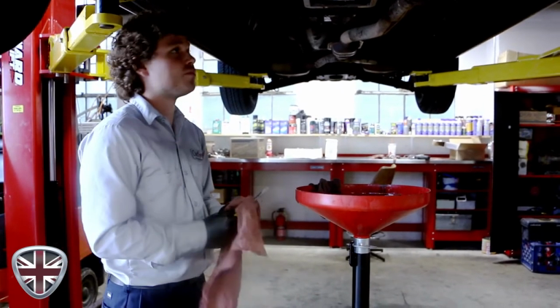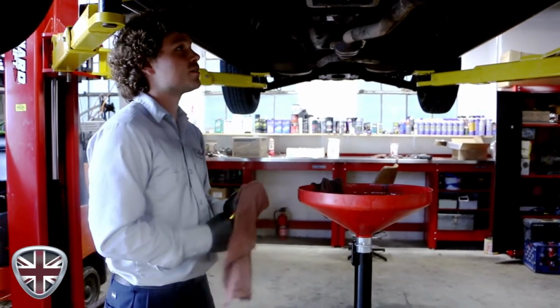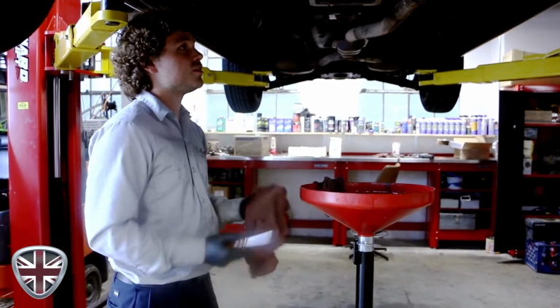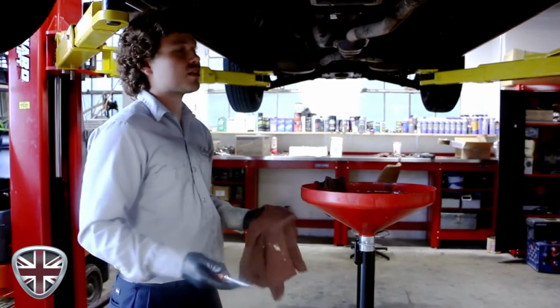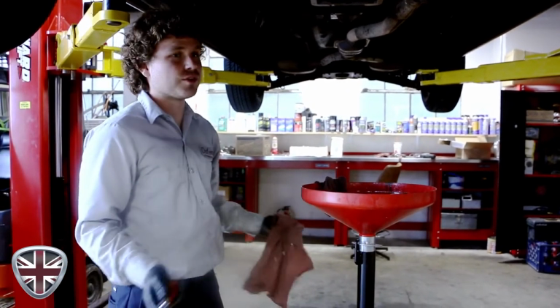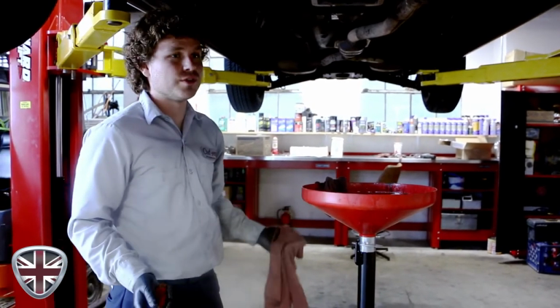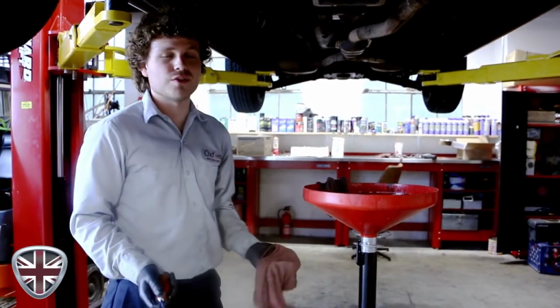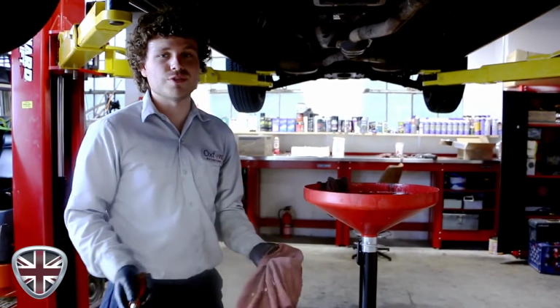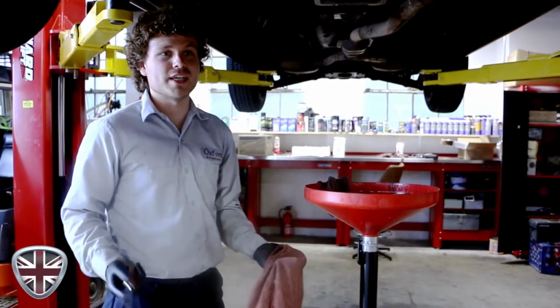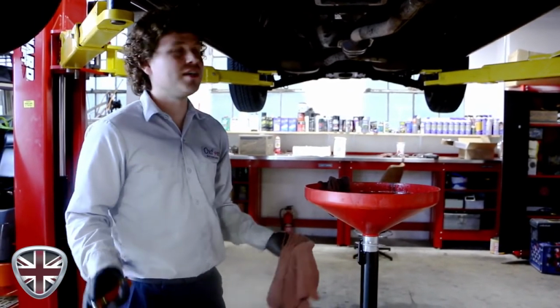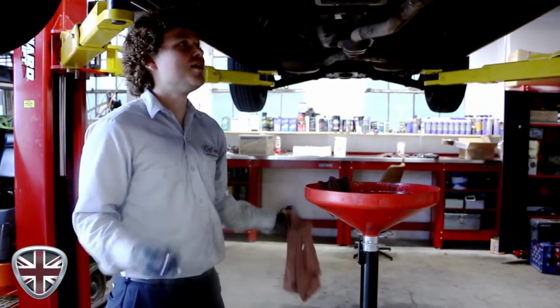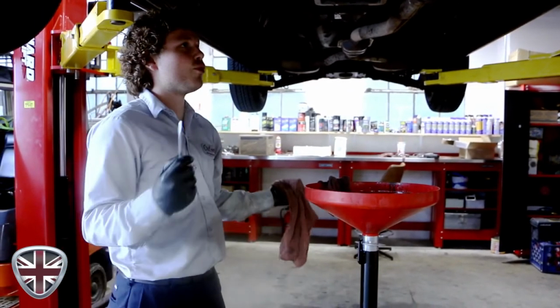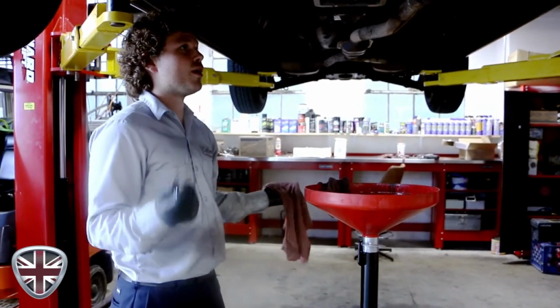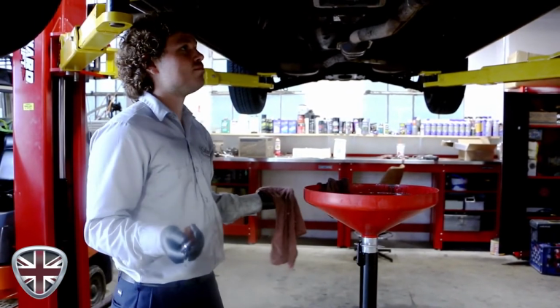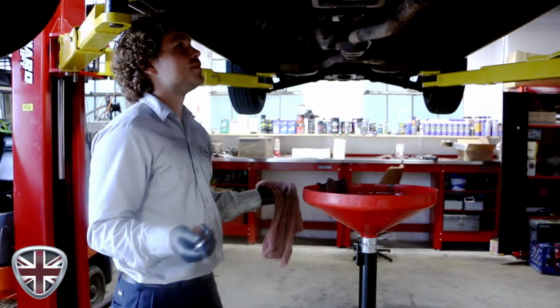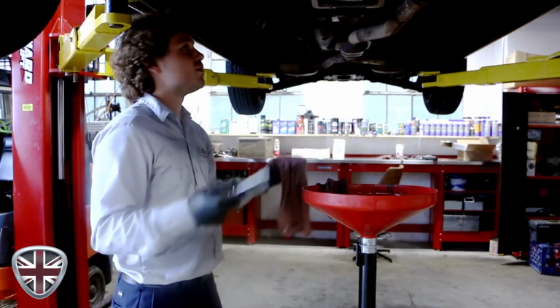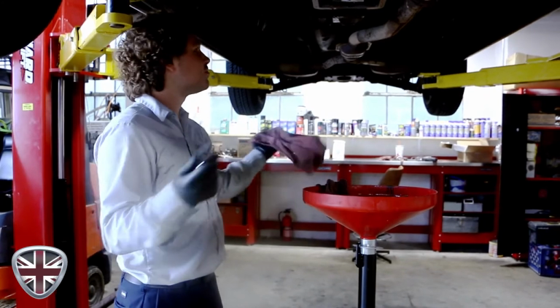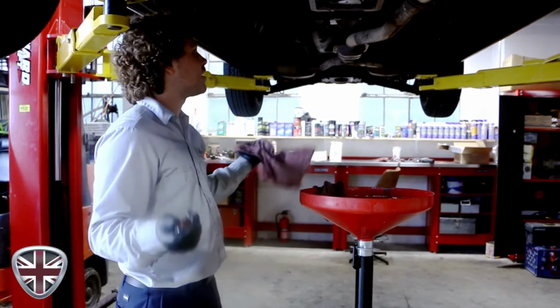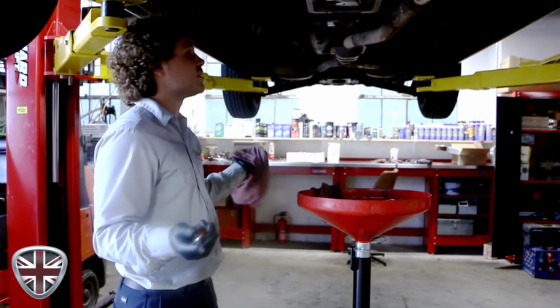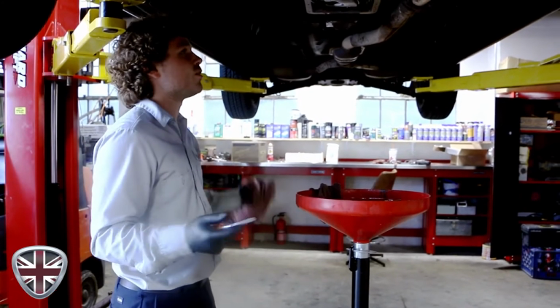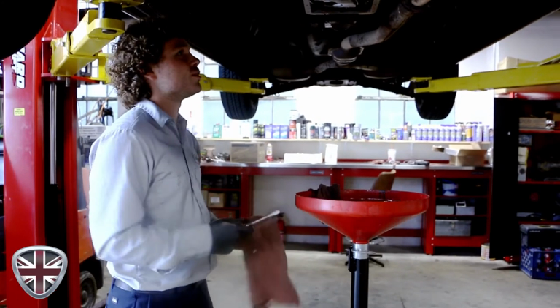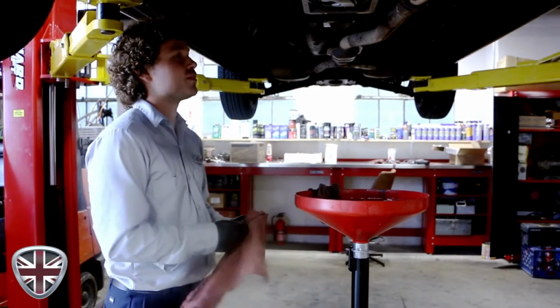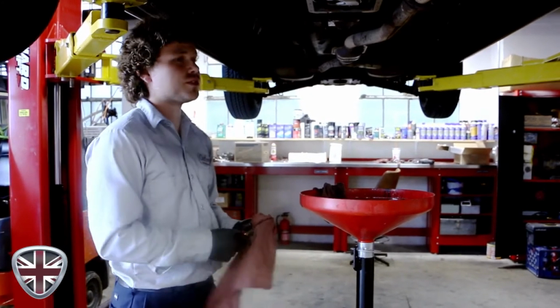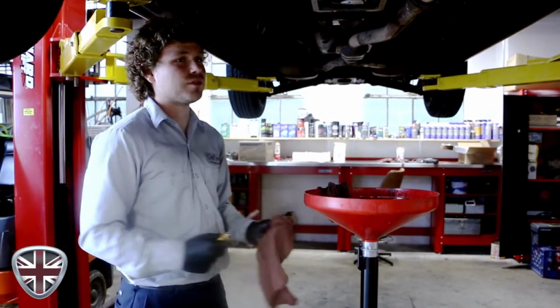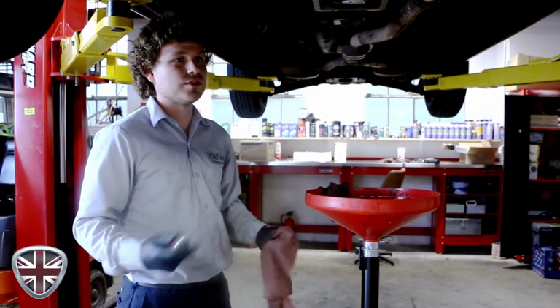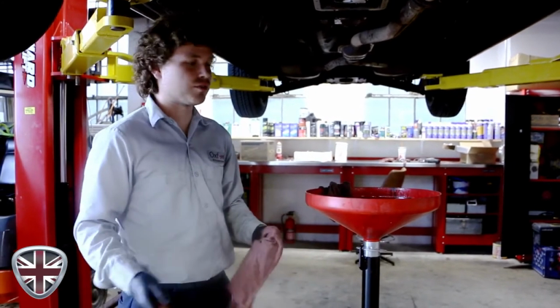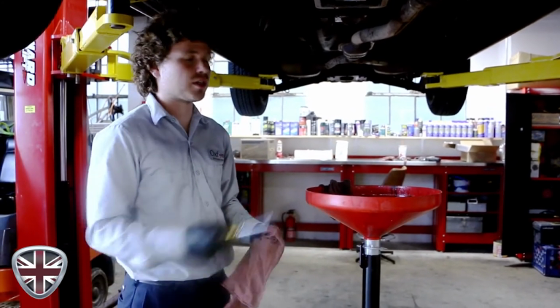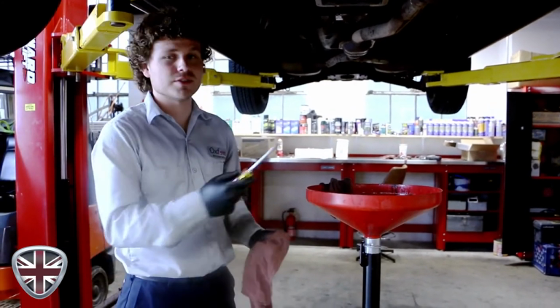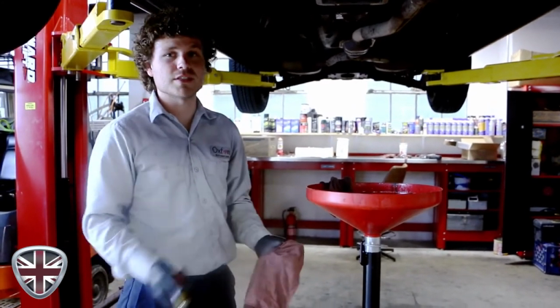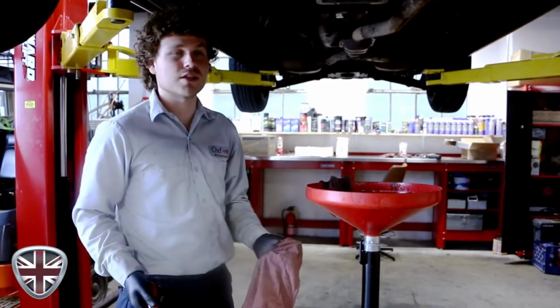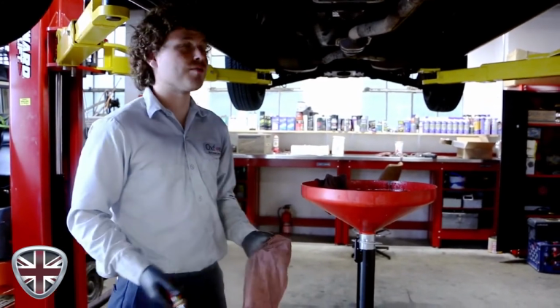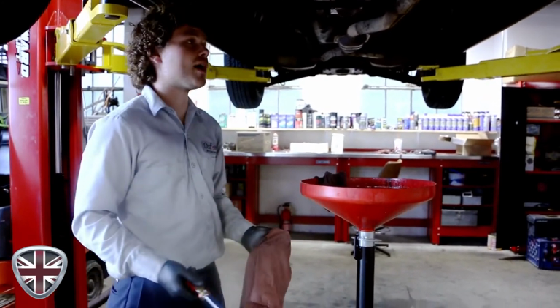Basically we checked the fluid and there was no fluid in it. We put it up and everything is coated in transmission fluid, so there were a couple of seals that were bad.